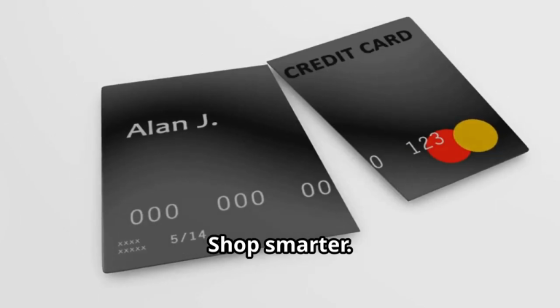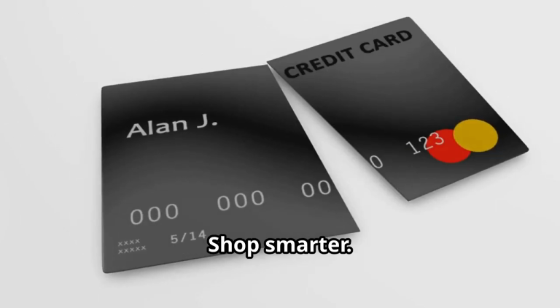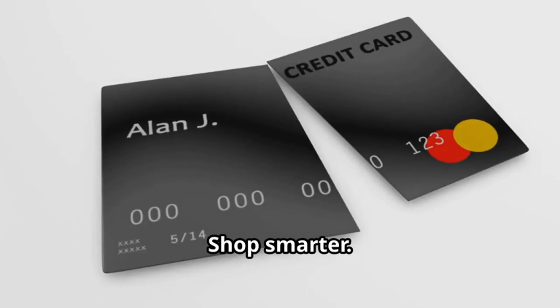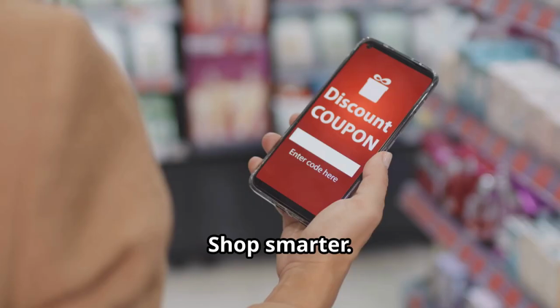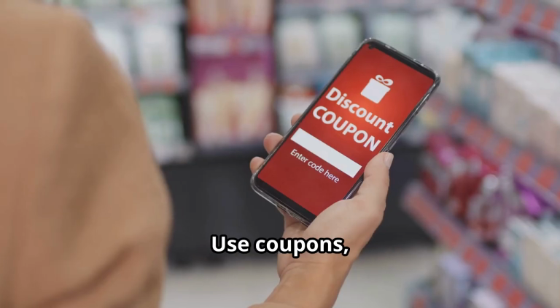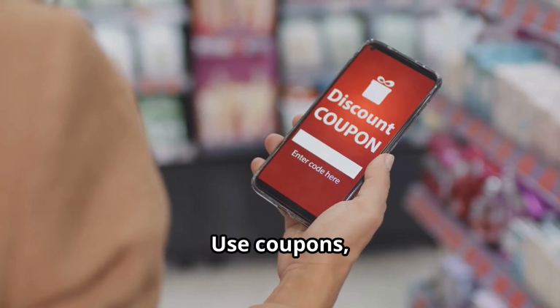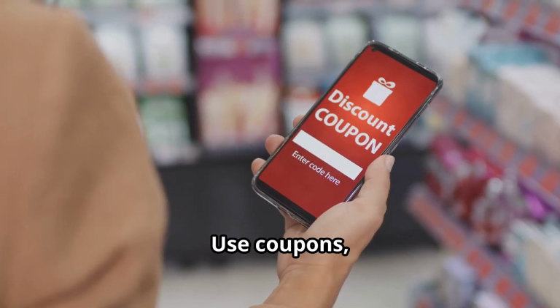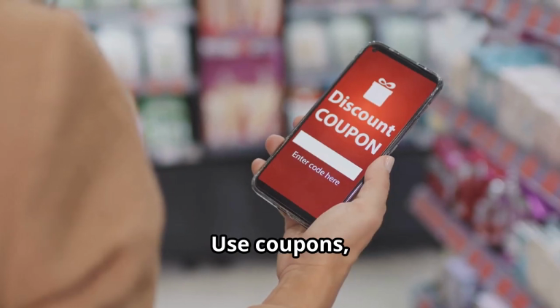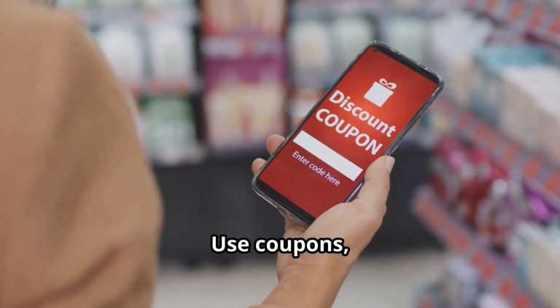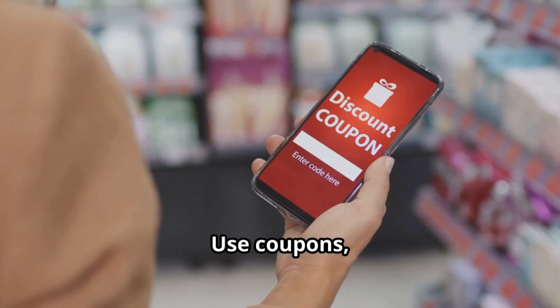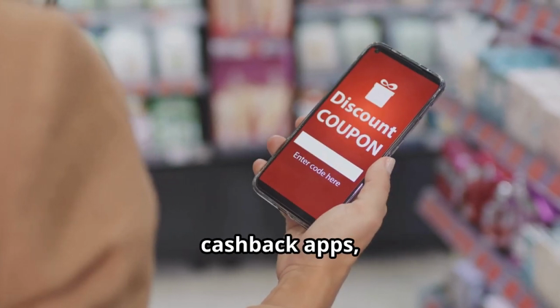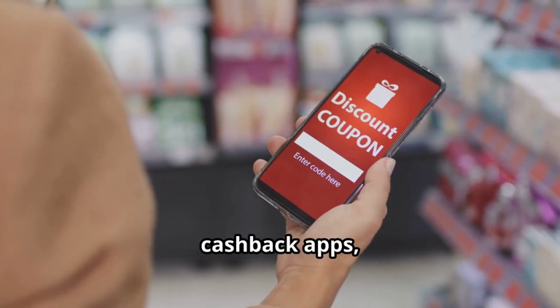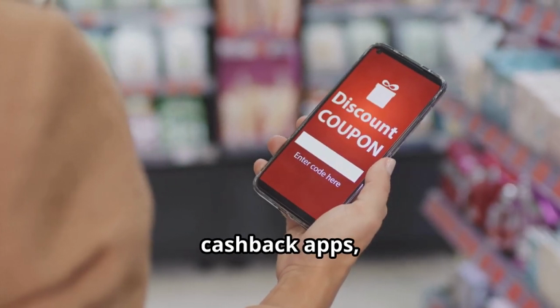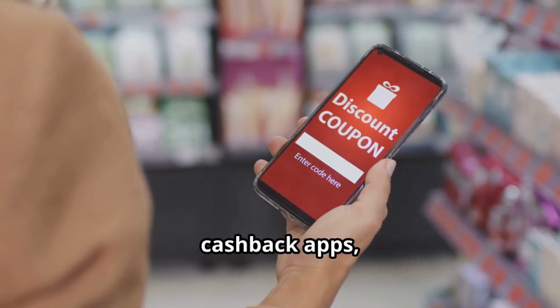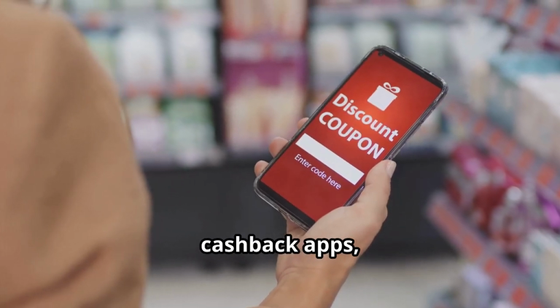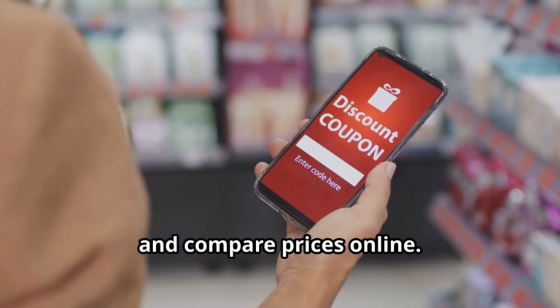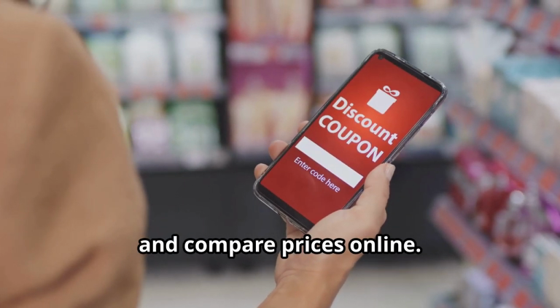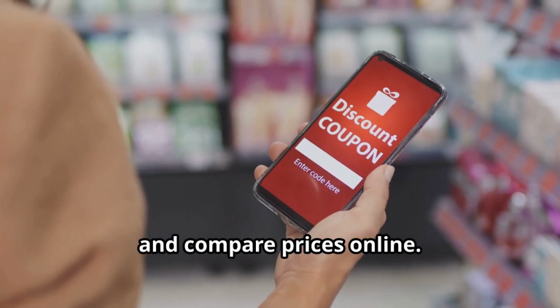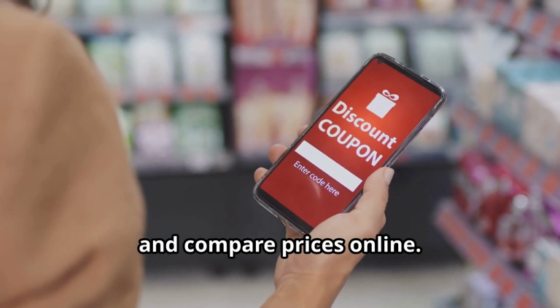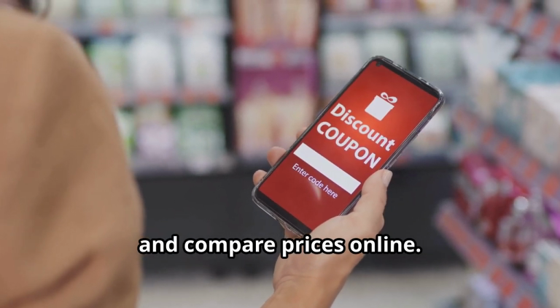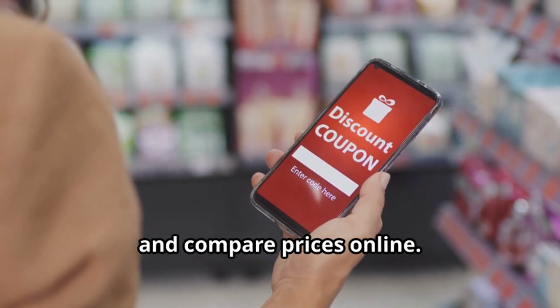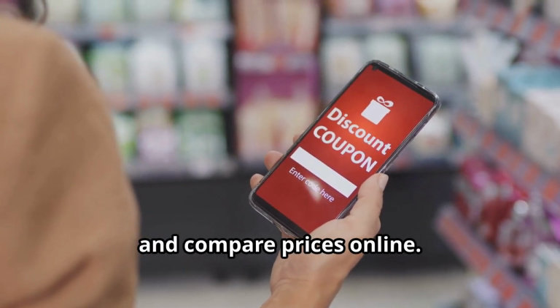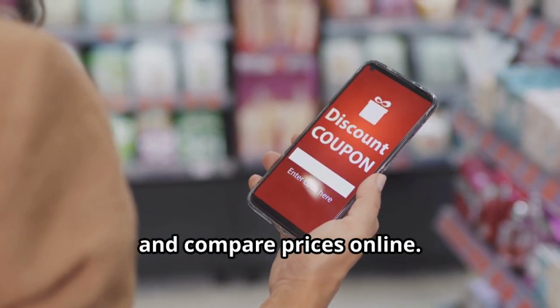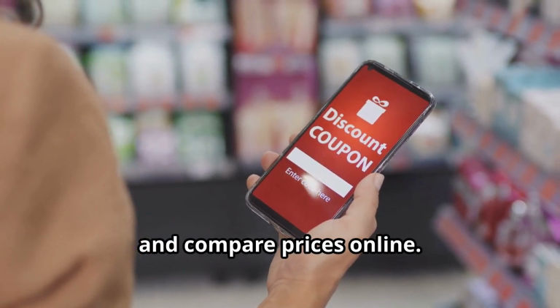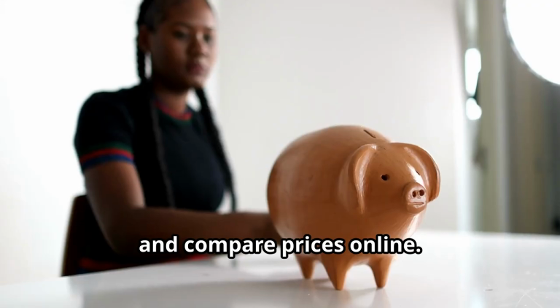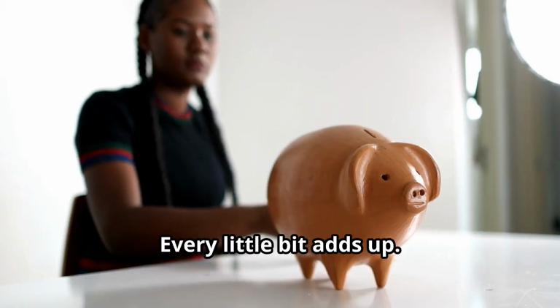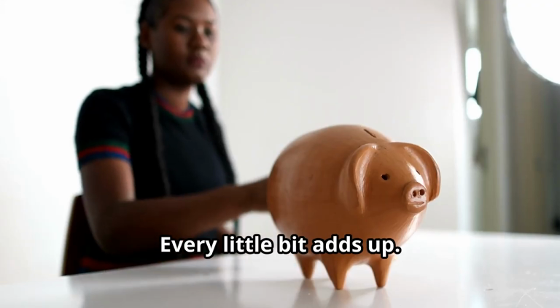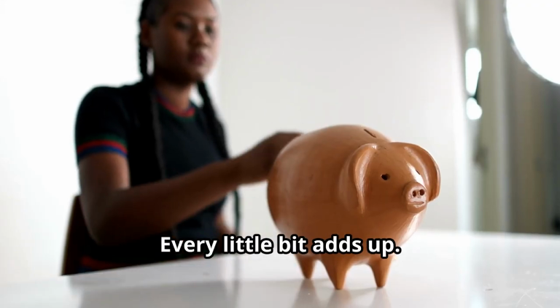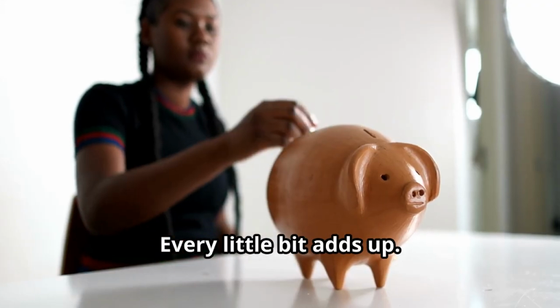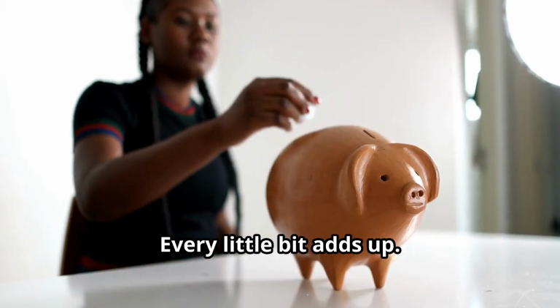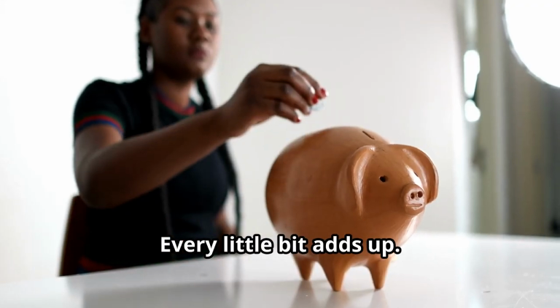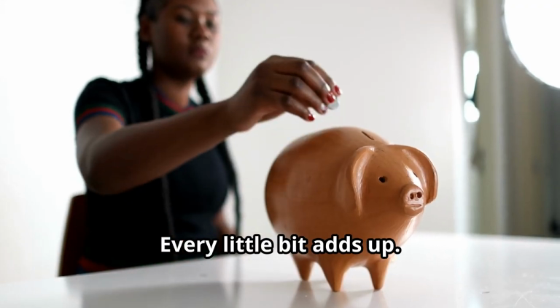Shop smarter. Use coupons, cashback apps, and compare prices online. Every little bit adds up.